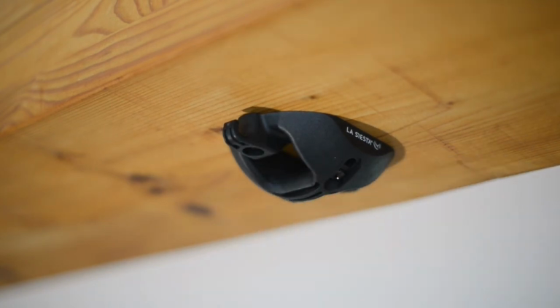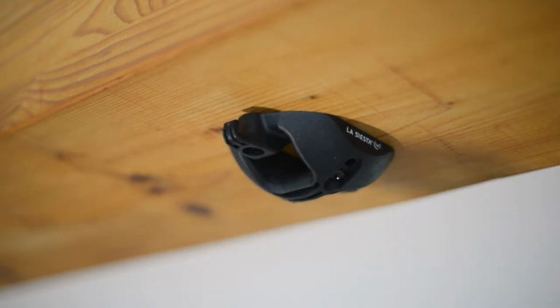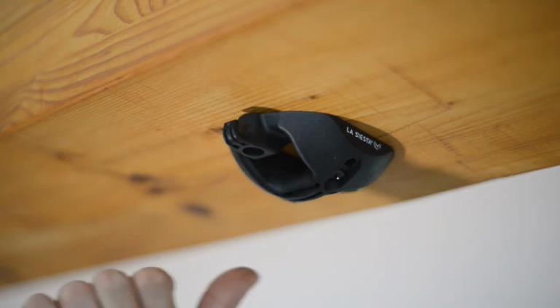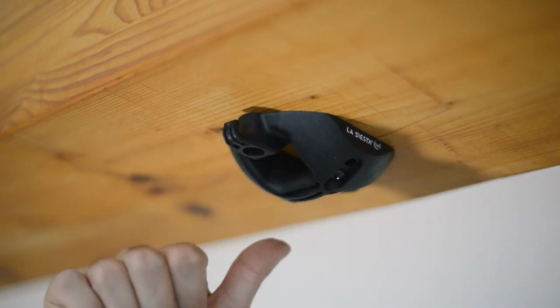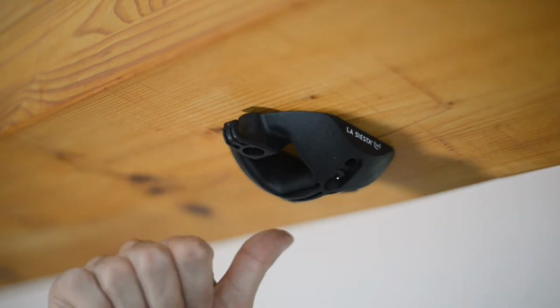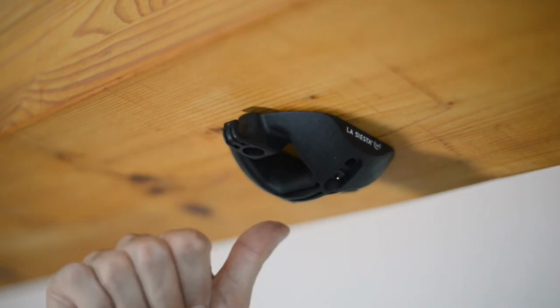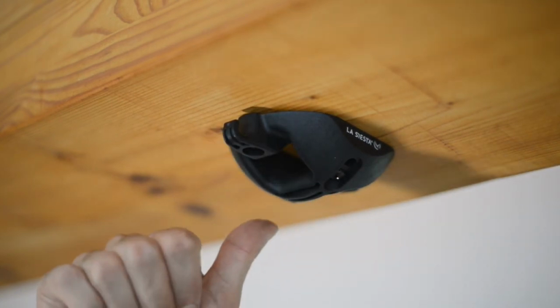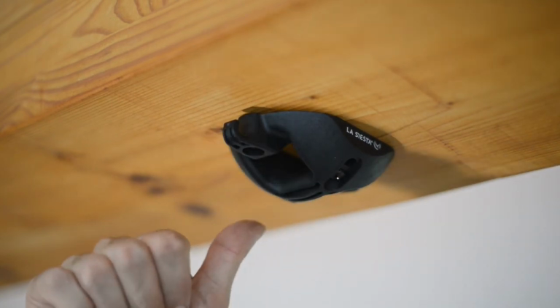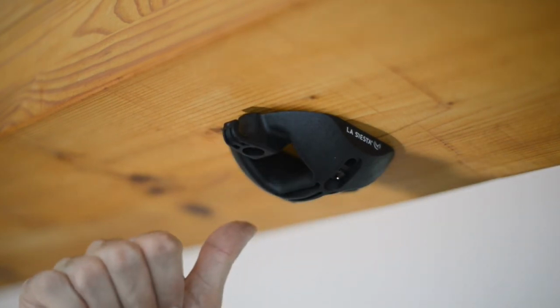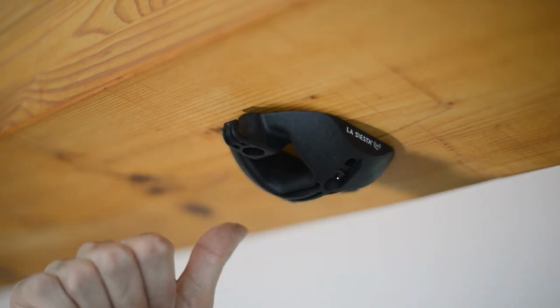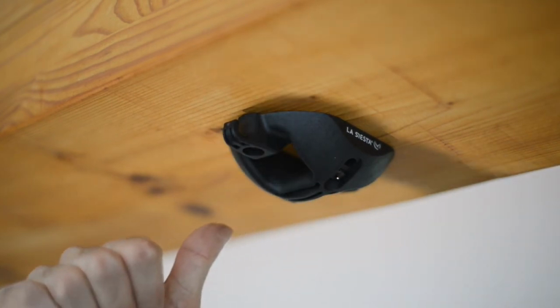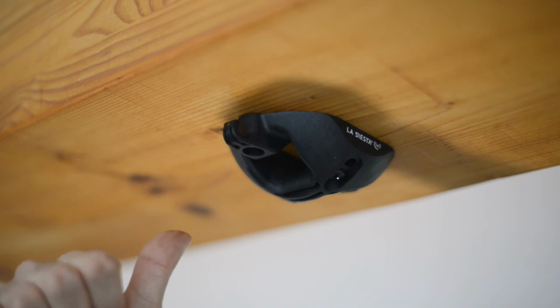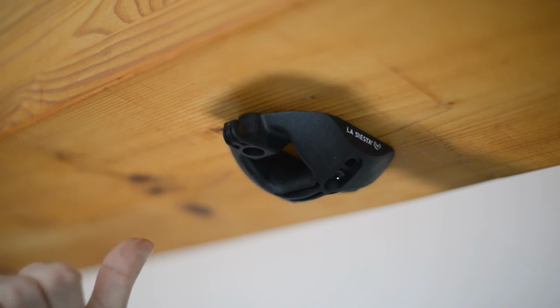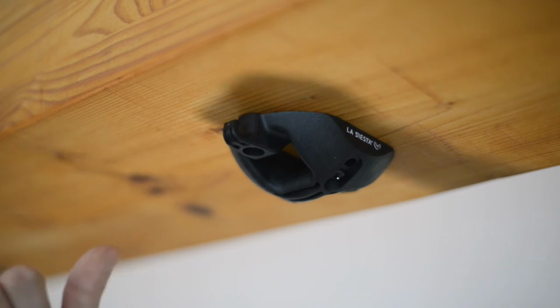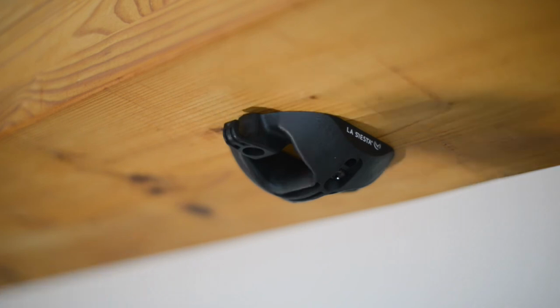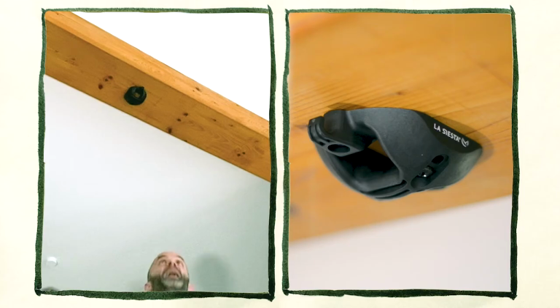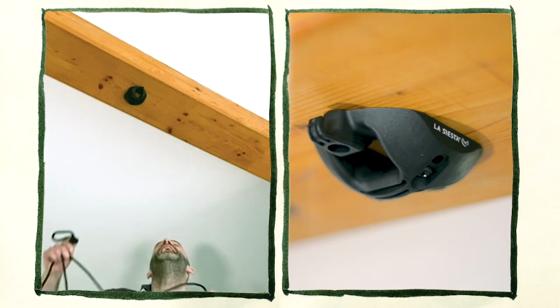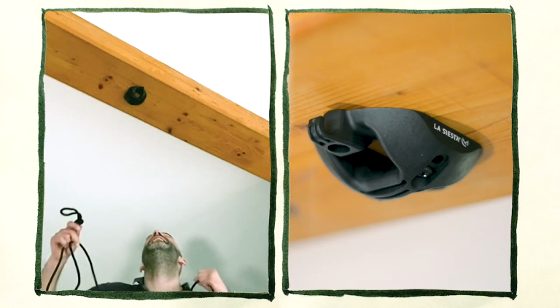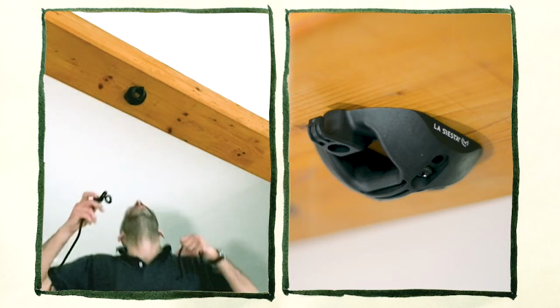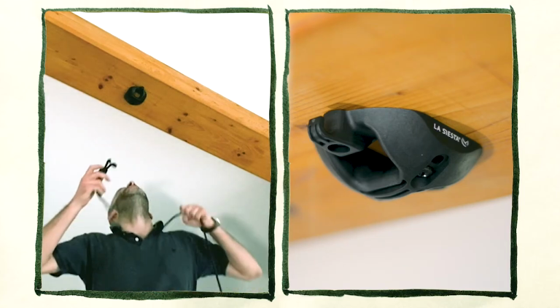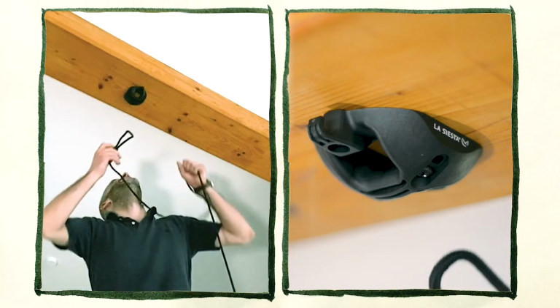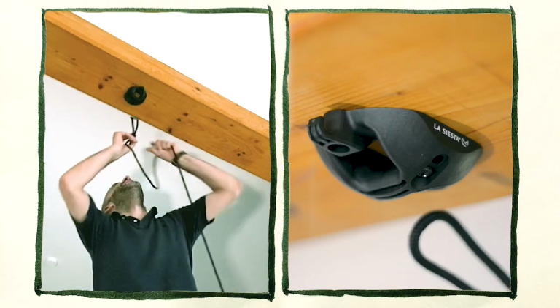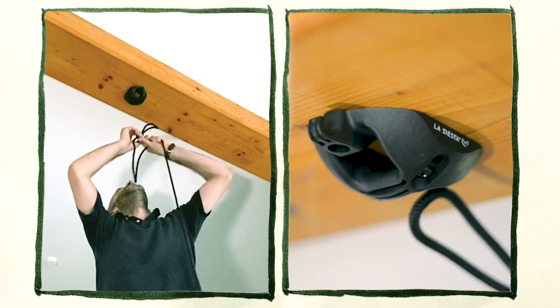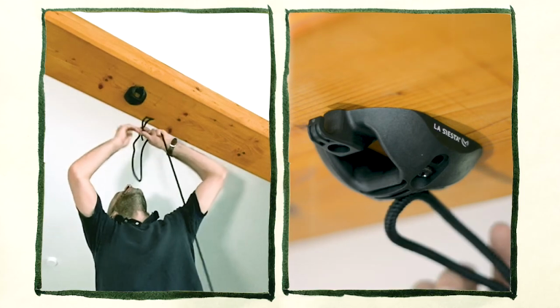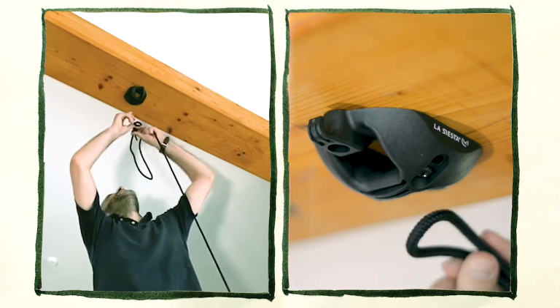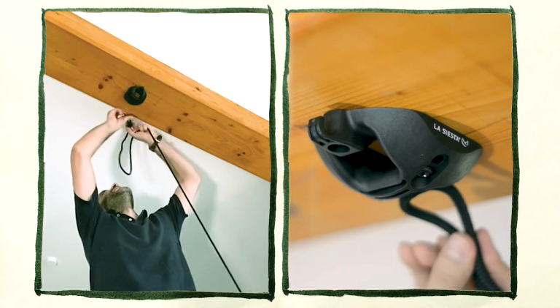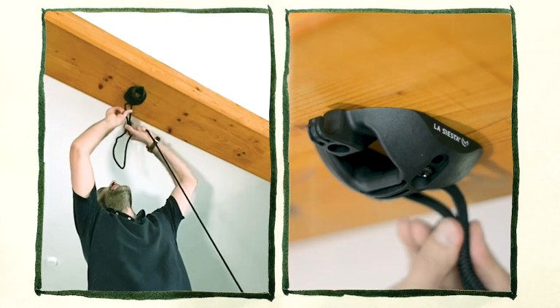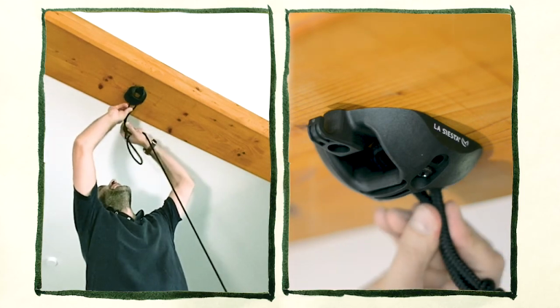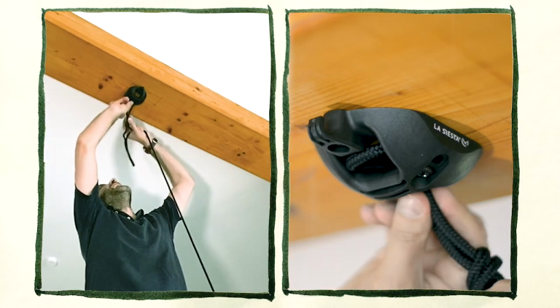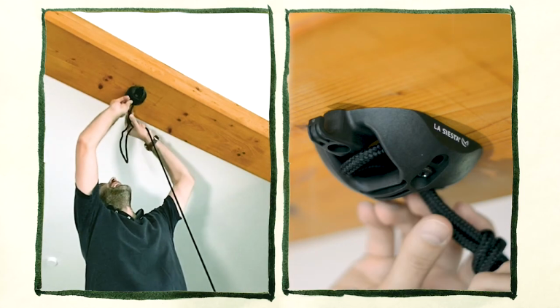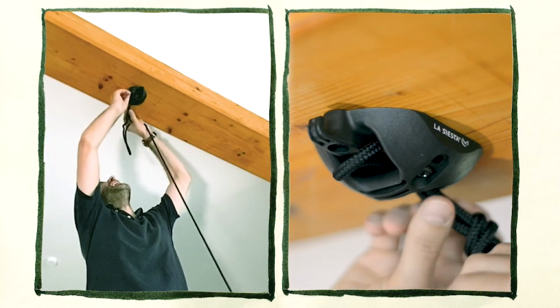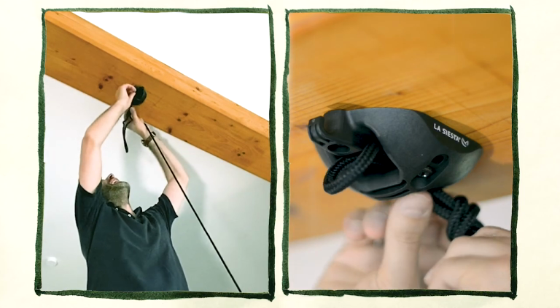Good job! The sealing hook is firmly in place, so now we can attach the hanging nest.